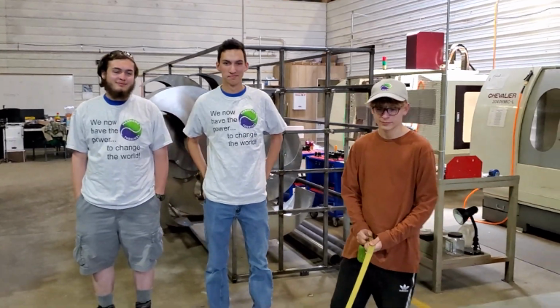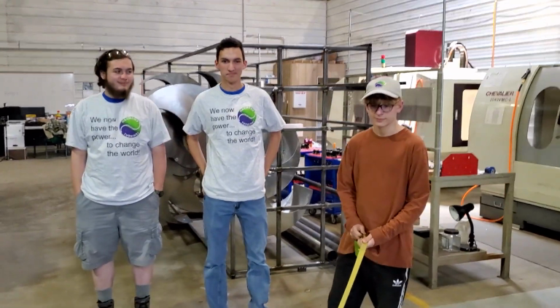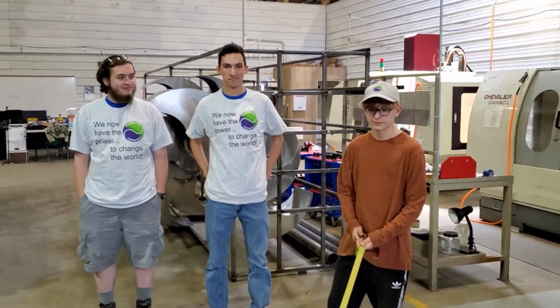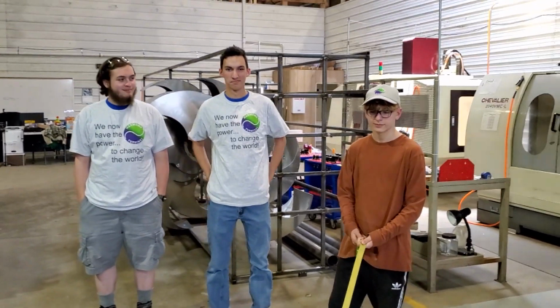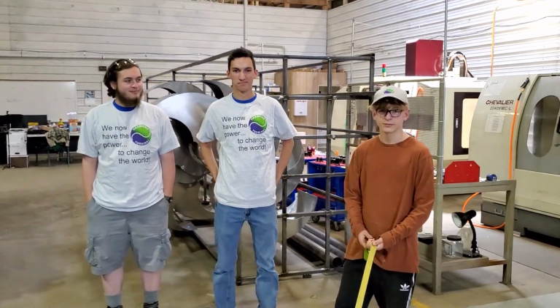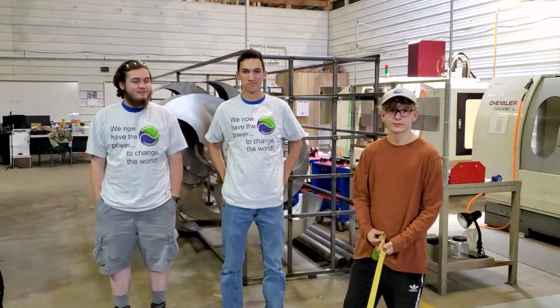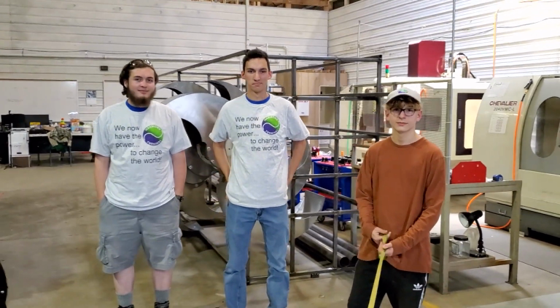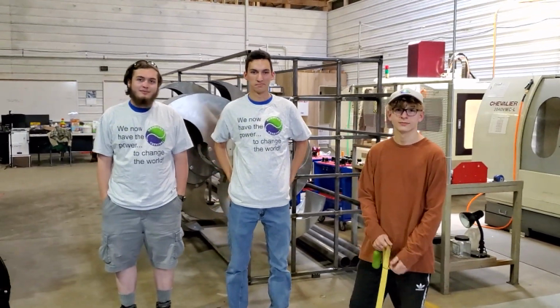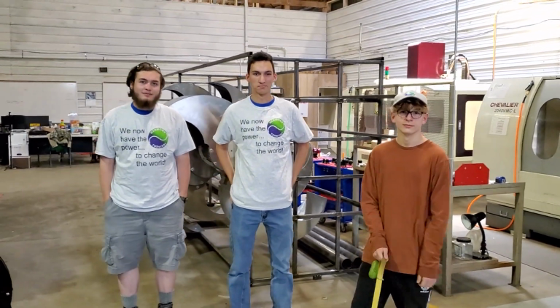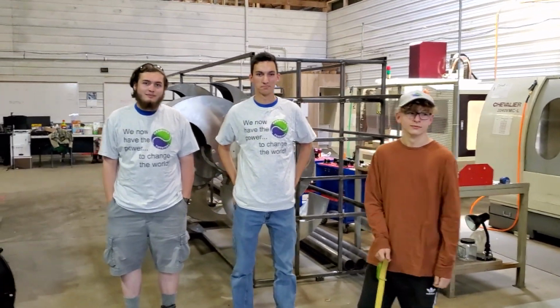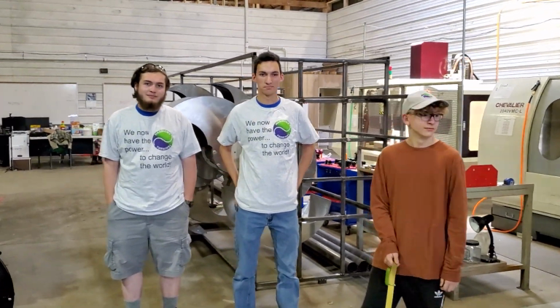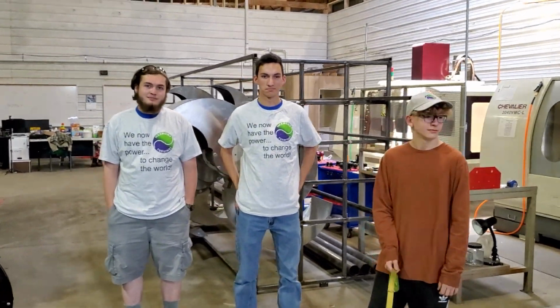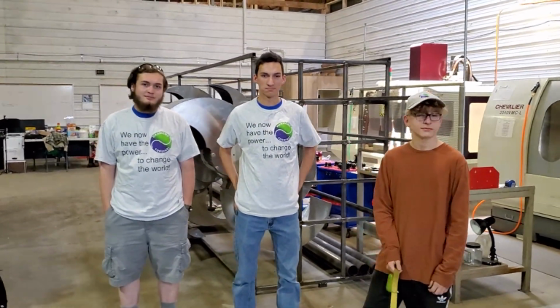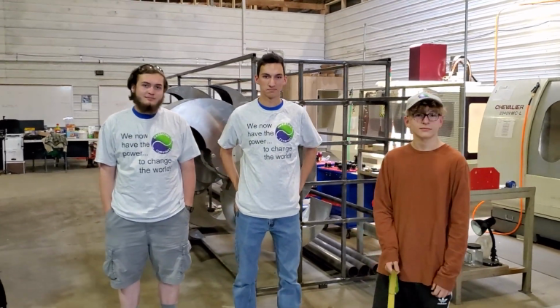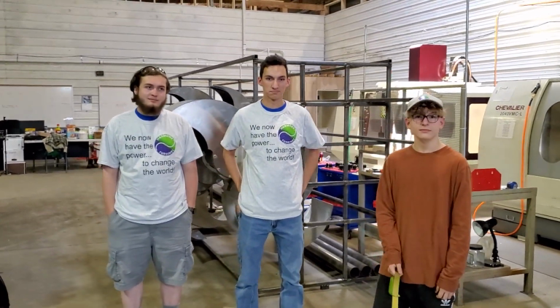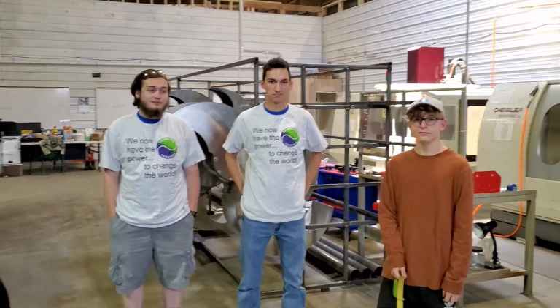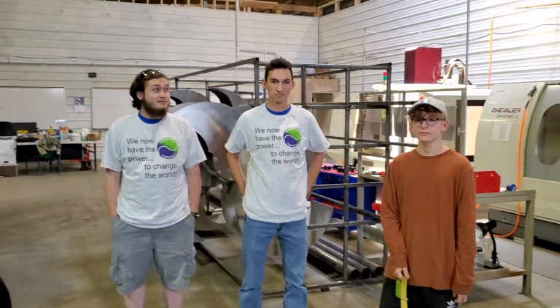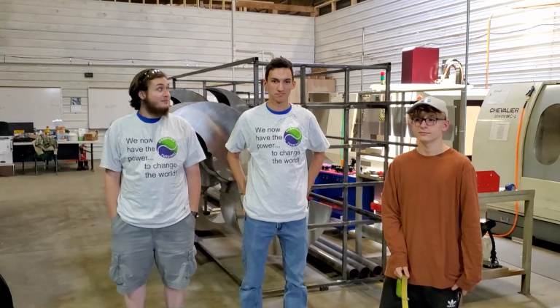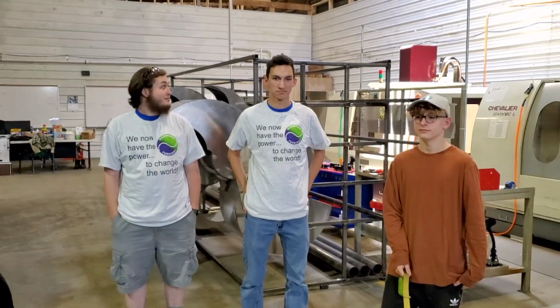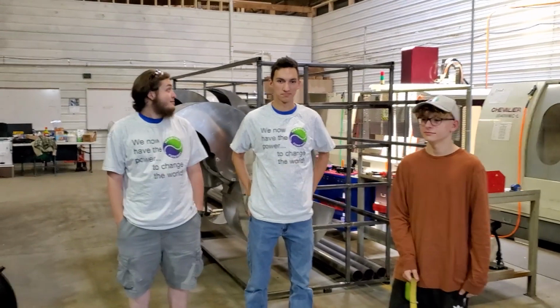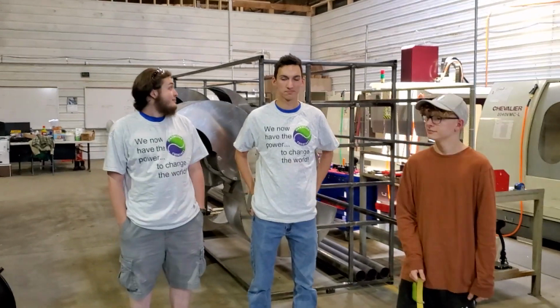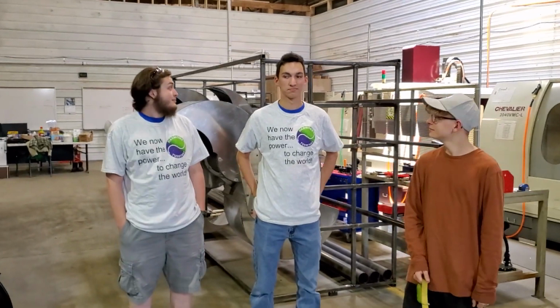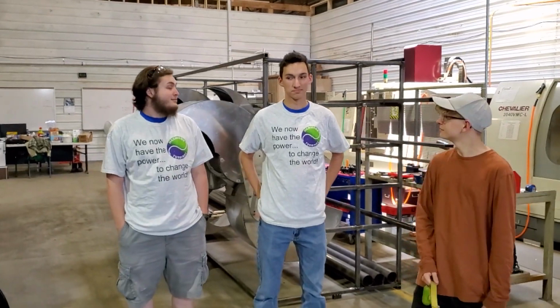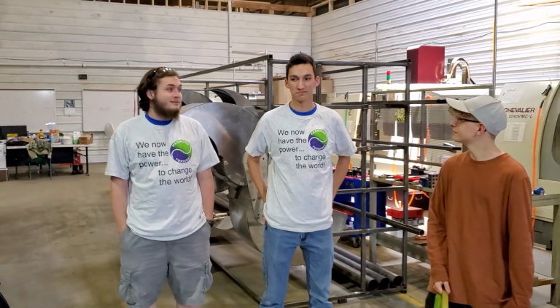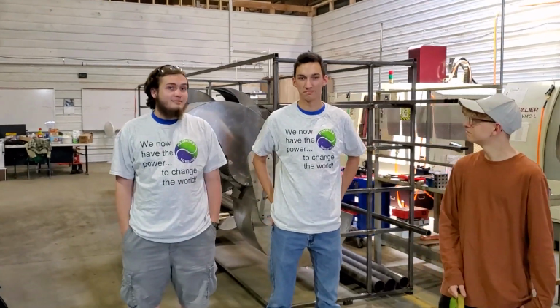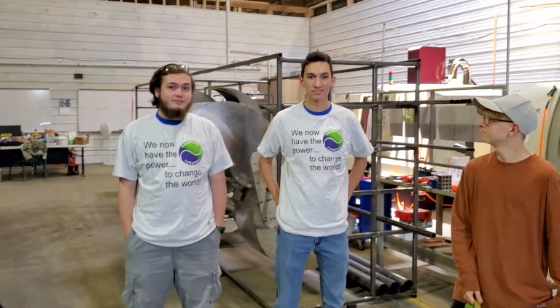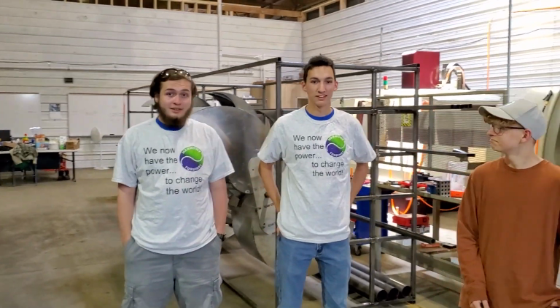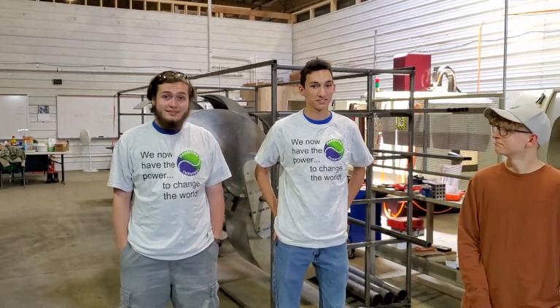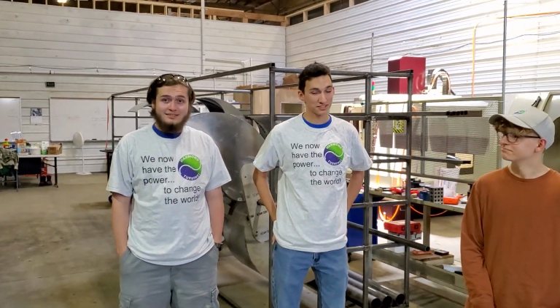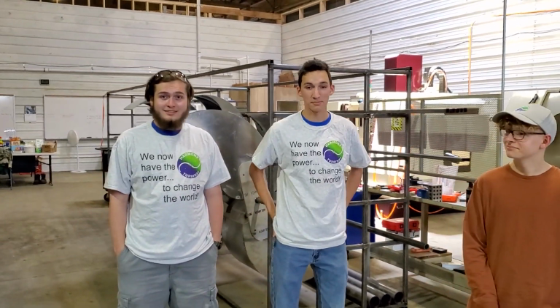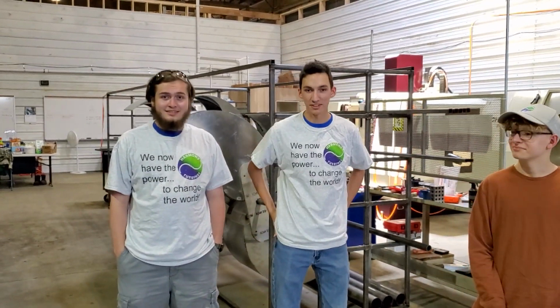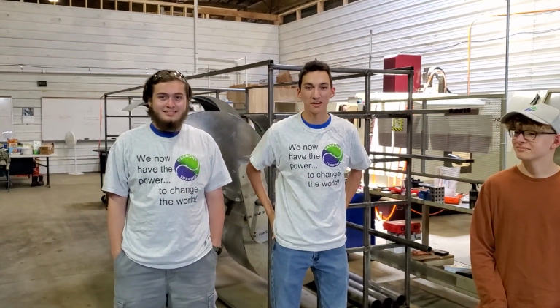So guys, what do you think? This is the first time you've been in the shop for a while. It's coming along.